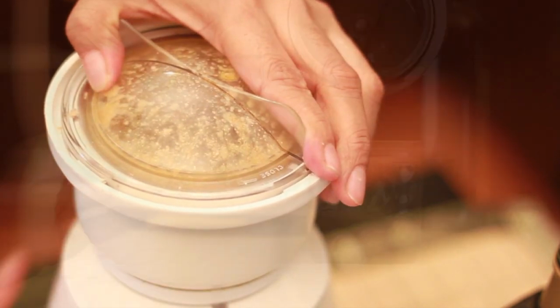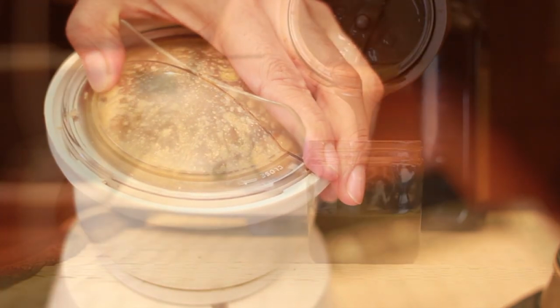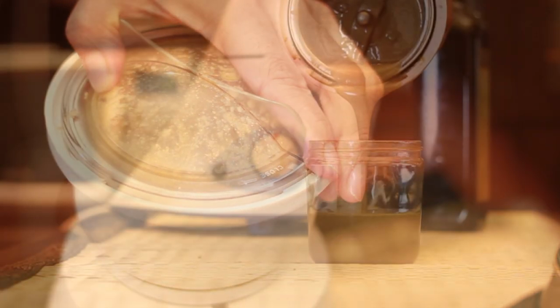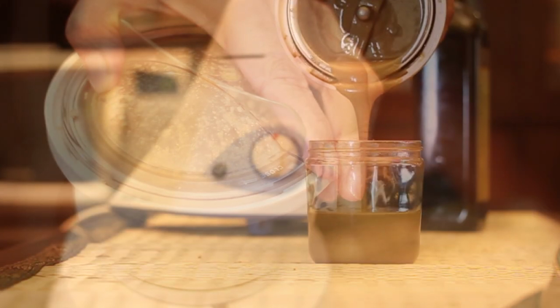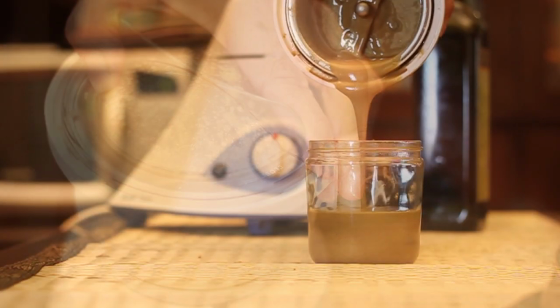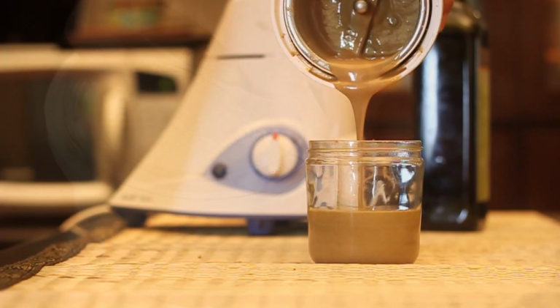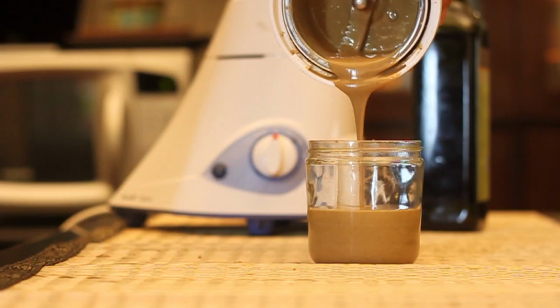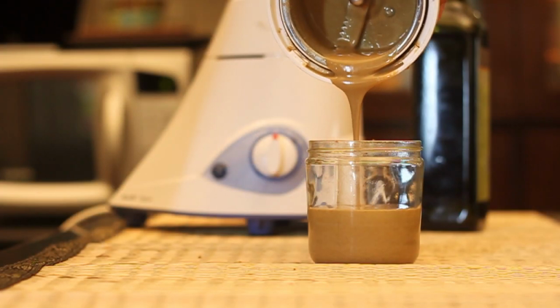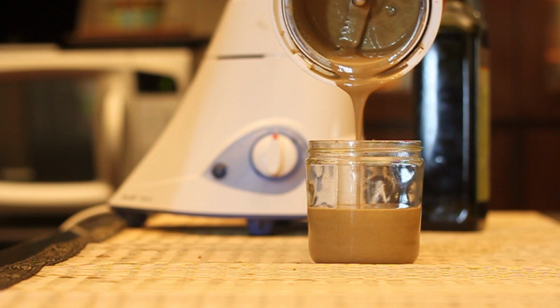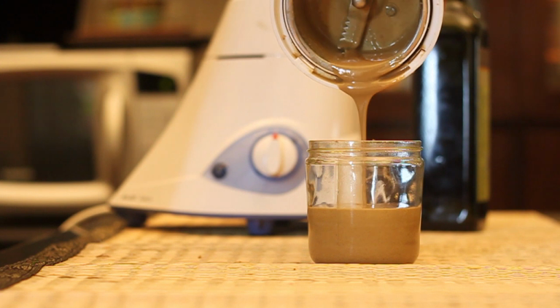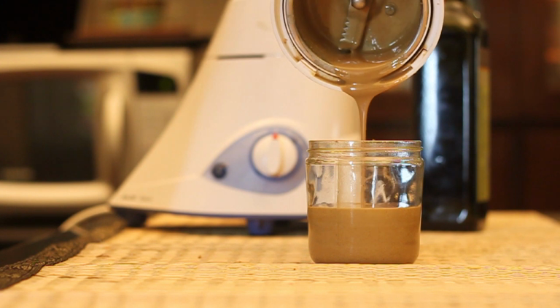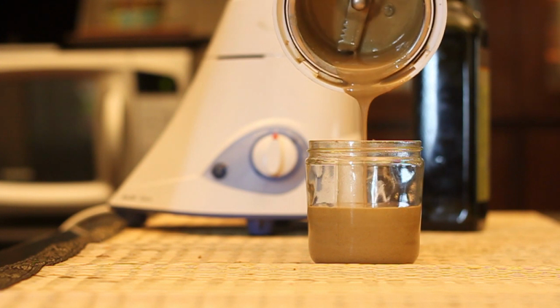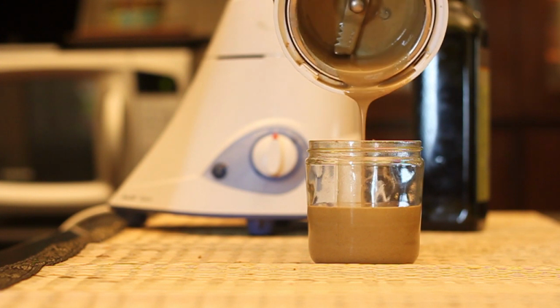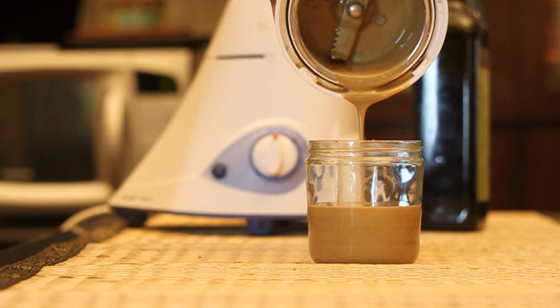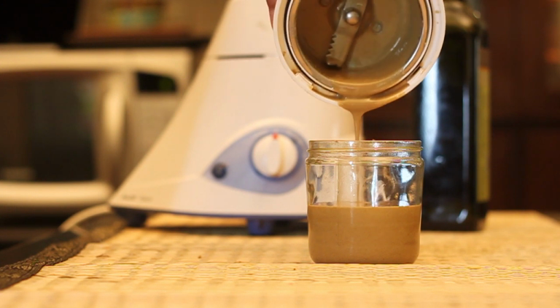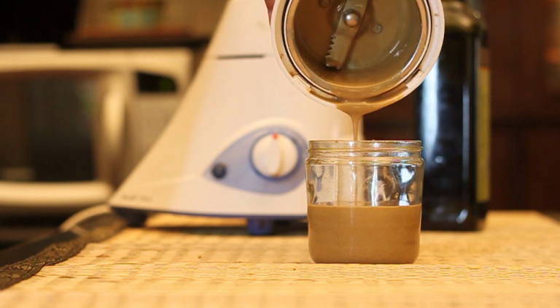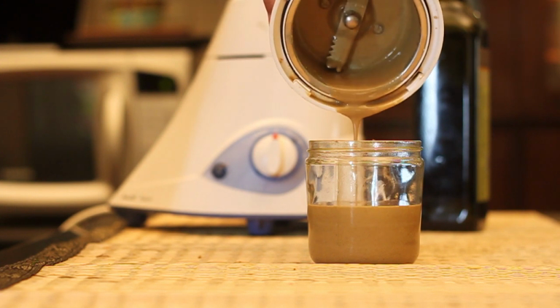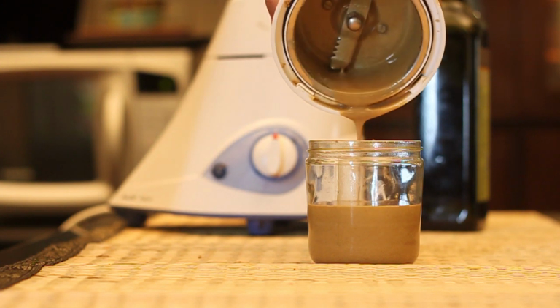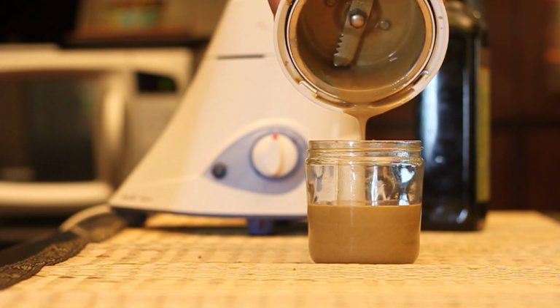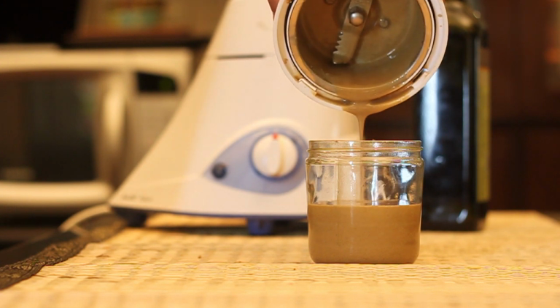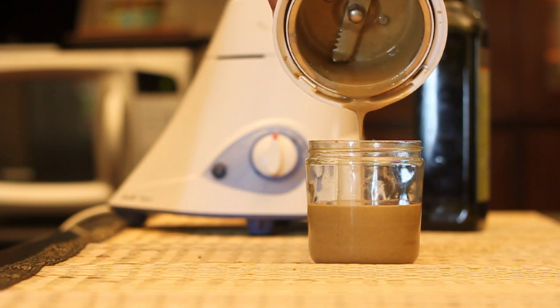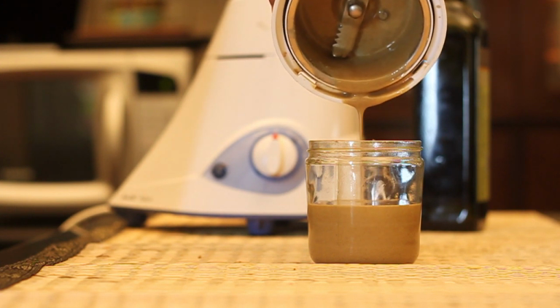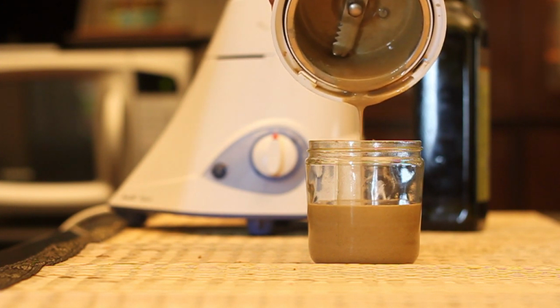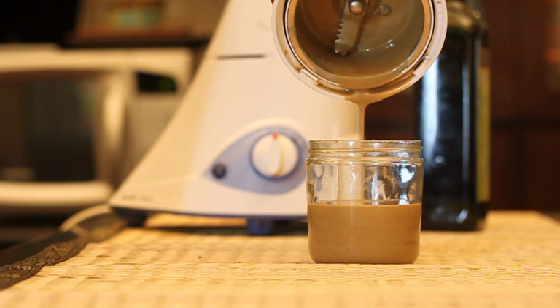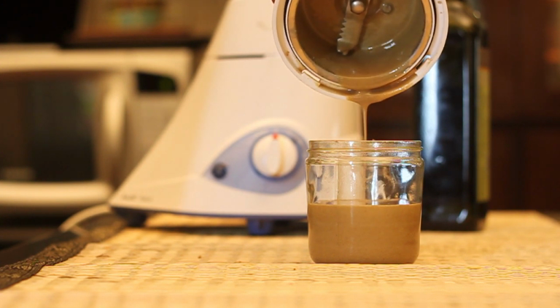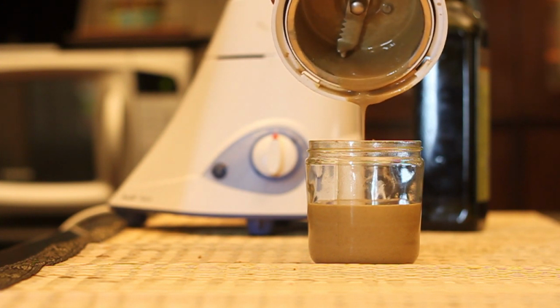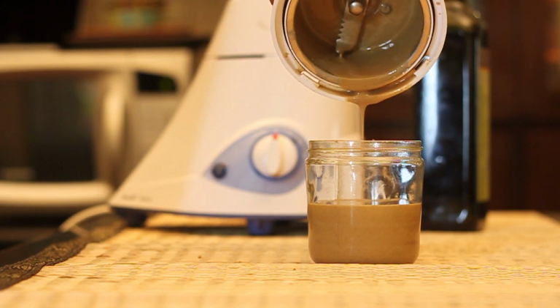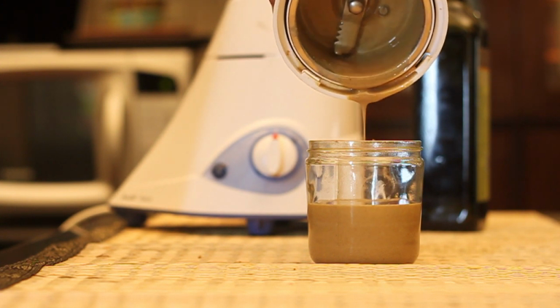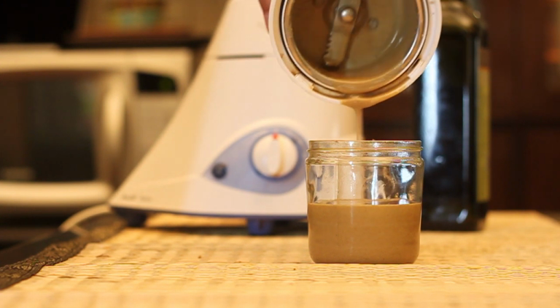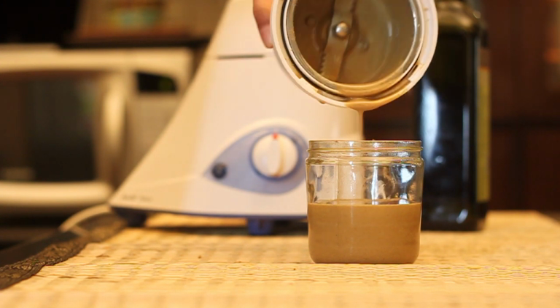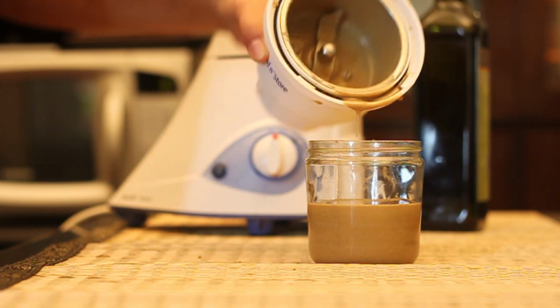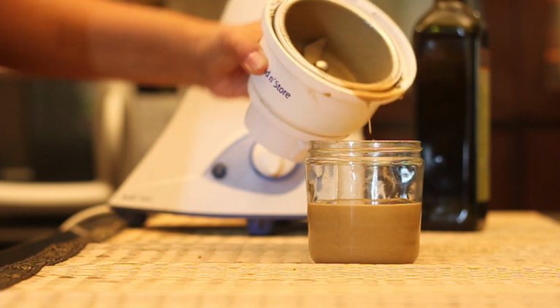You can now store the tahini in a glass jar for about 3 months in a refrigerator.